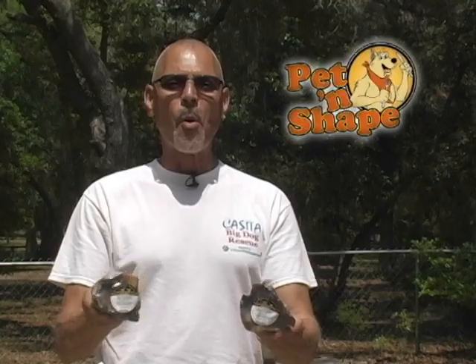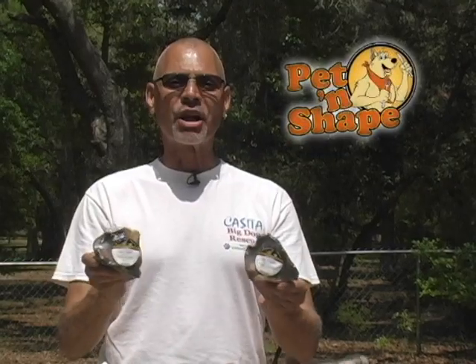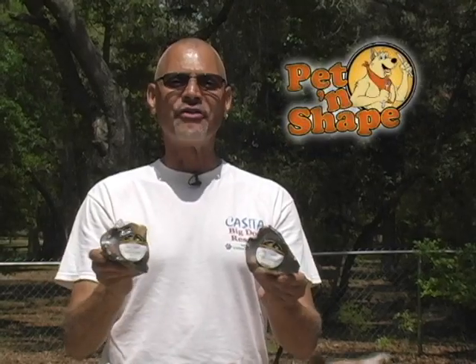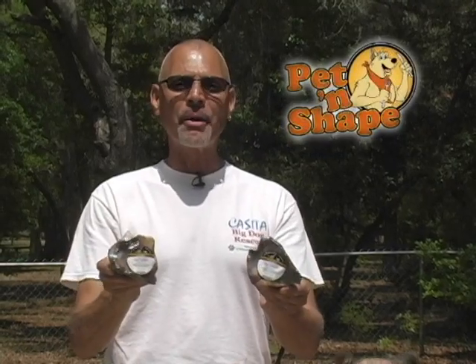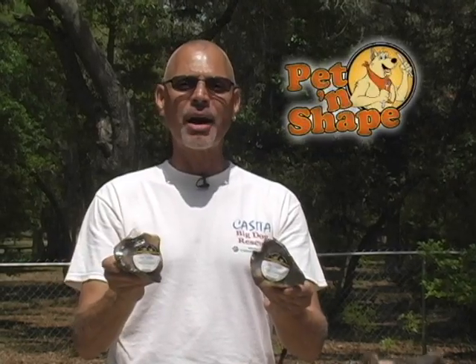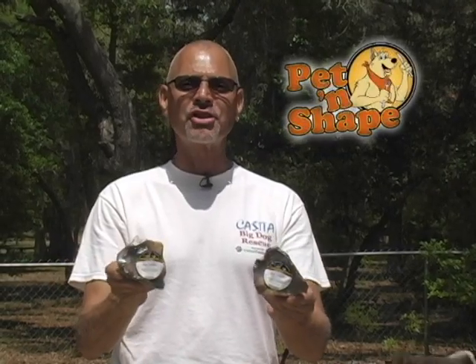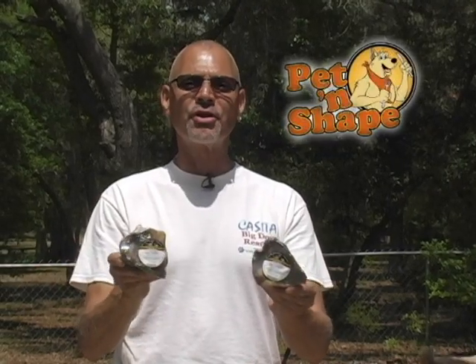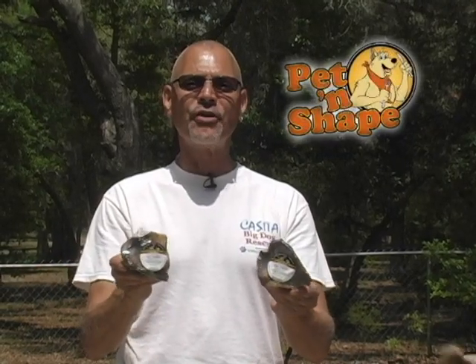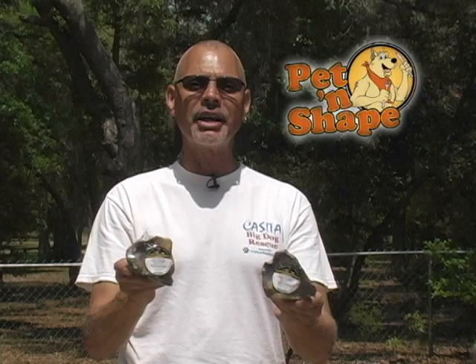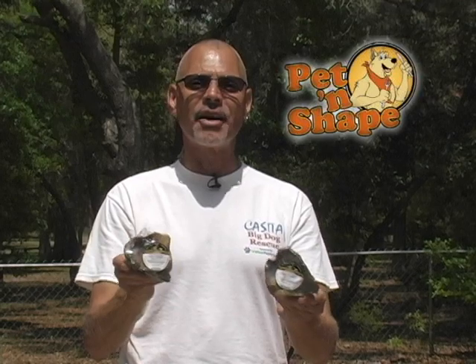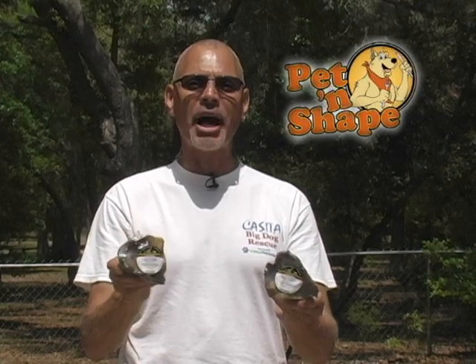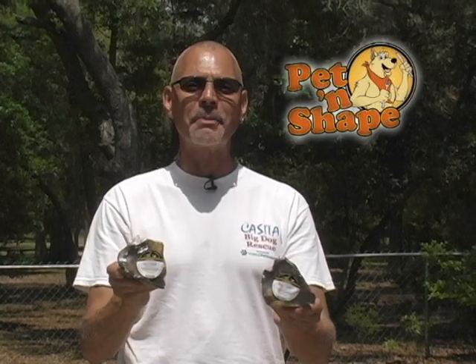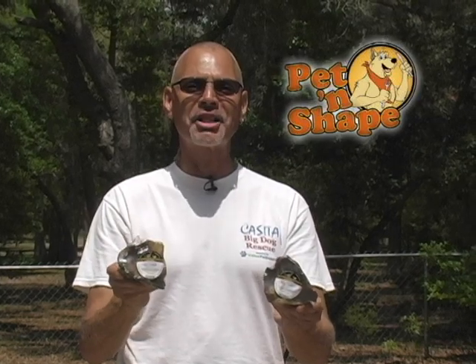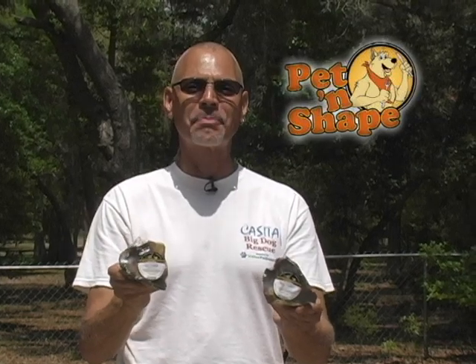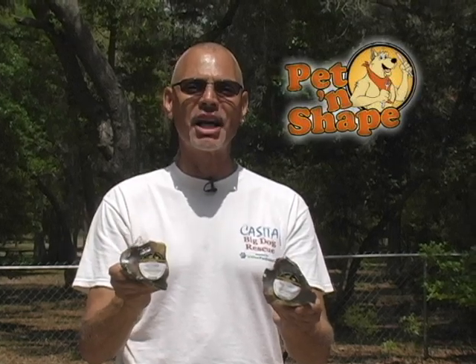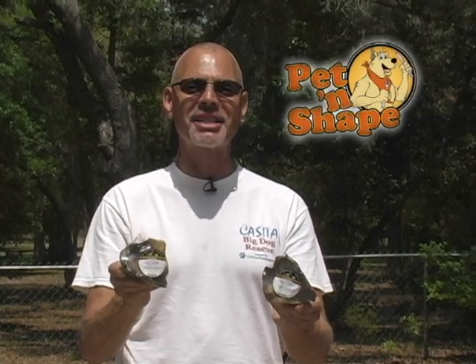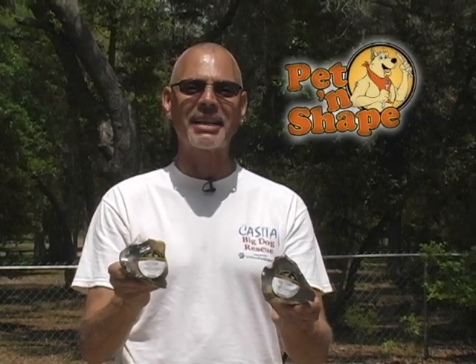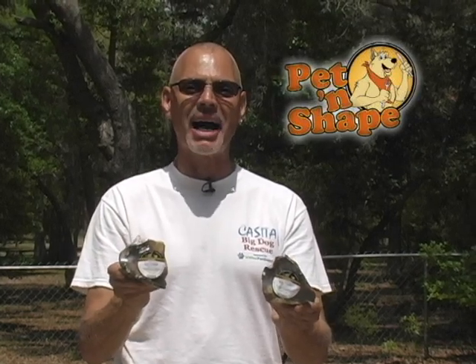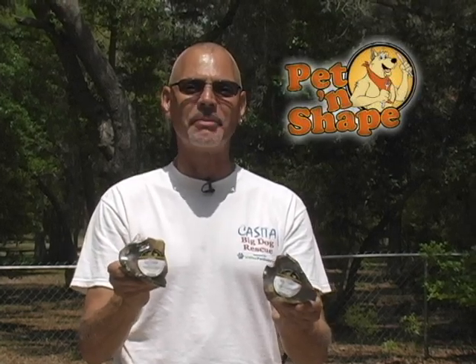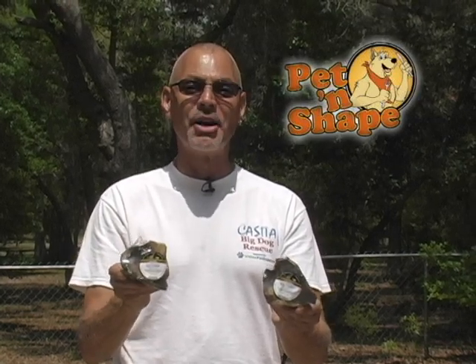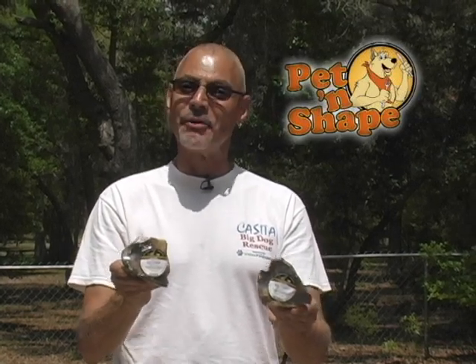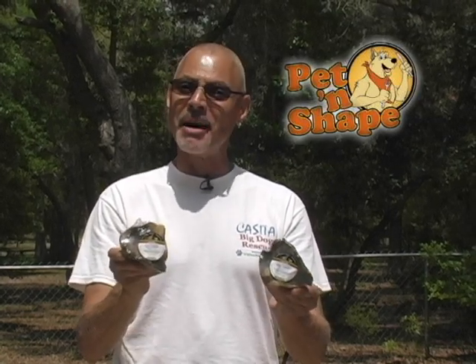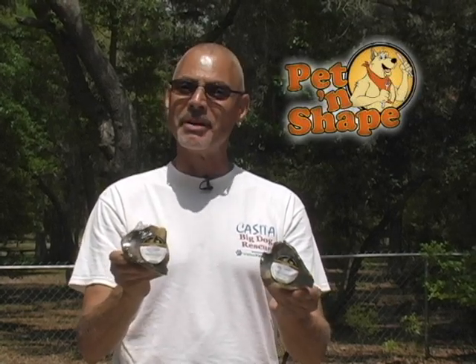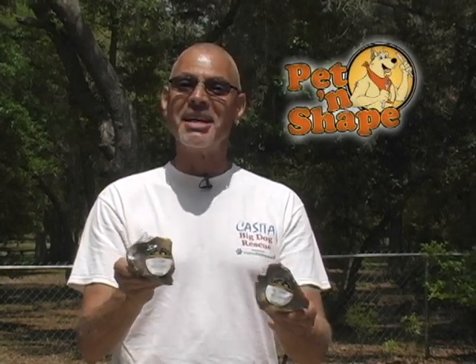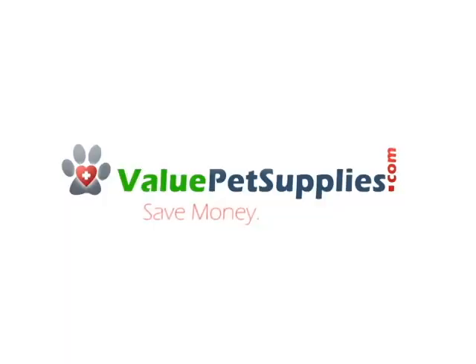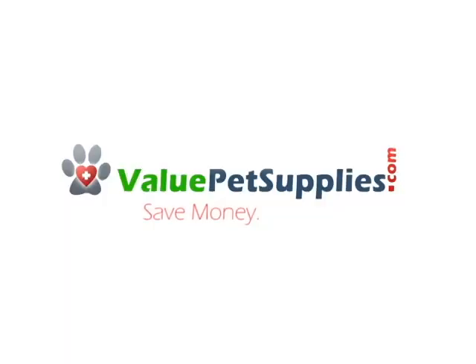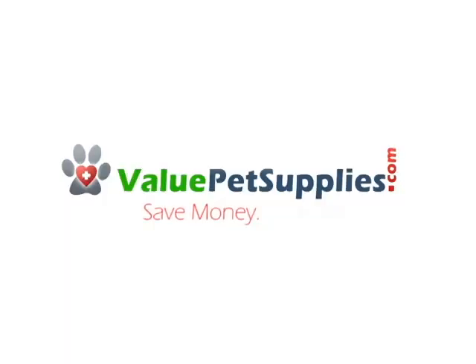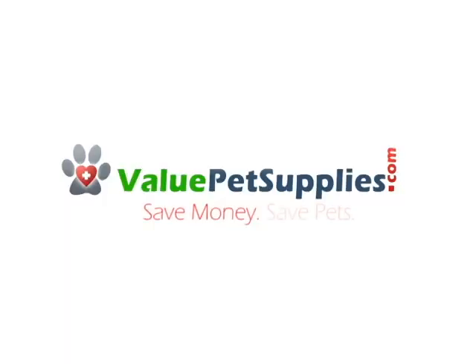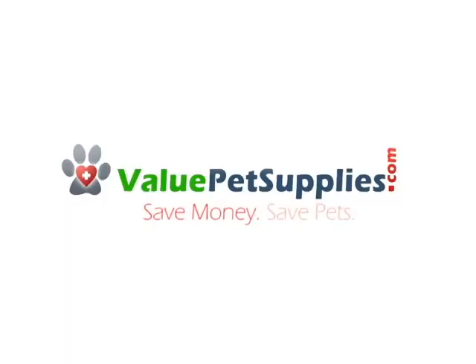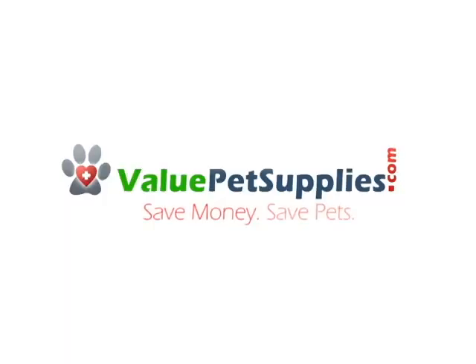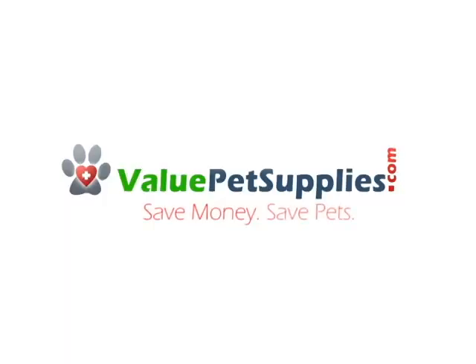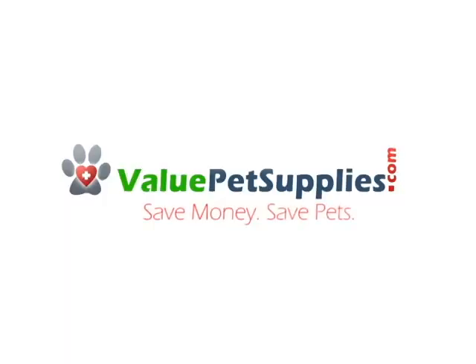one of the fine products you can find on ValuePetSupplies.com. Remember, save money, save pets.